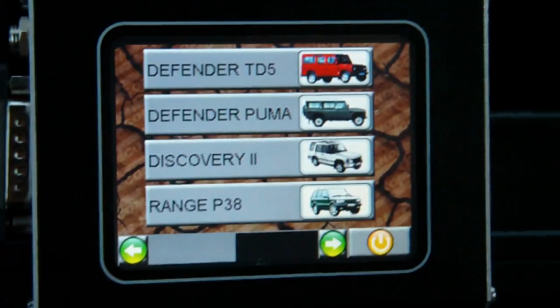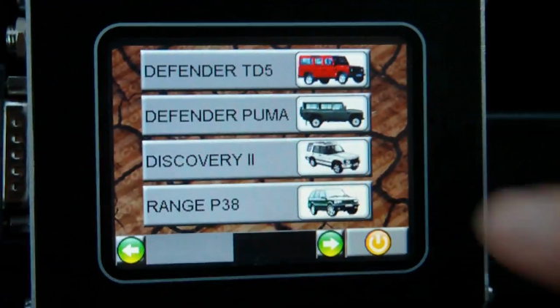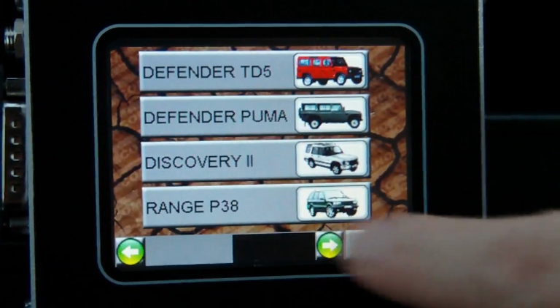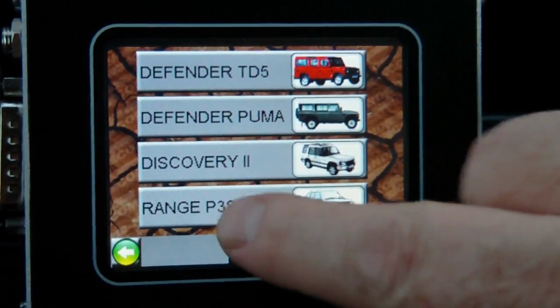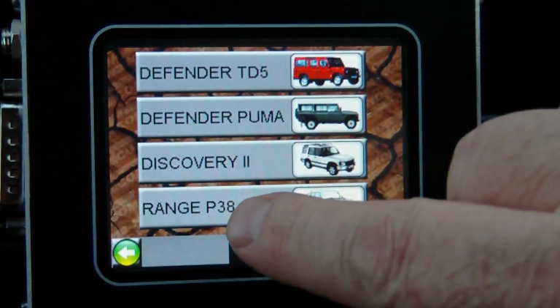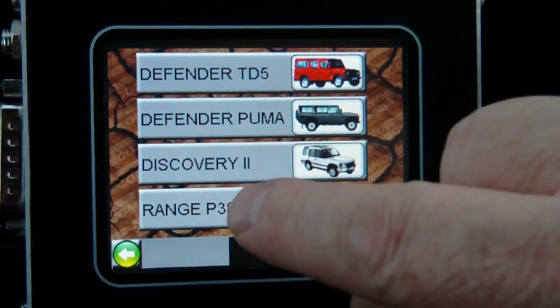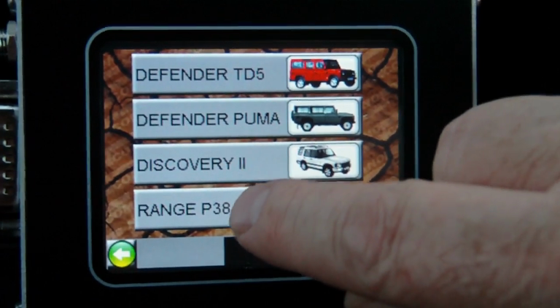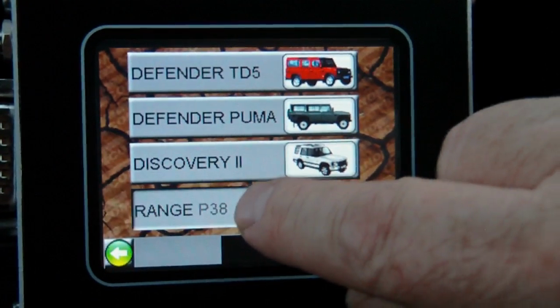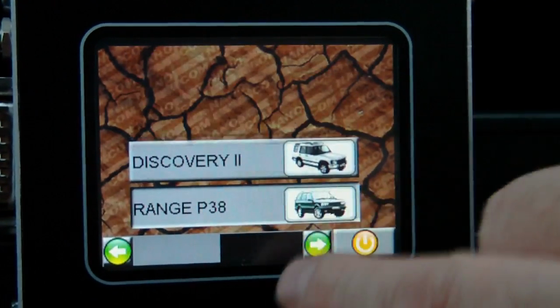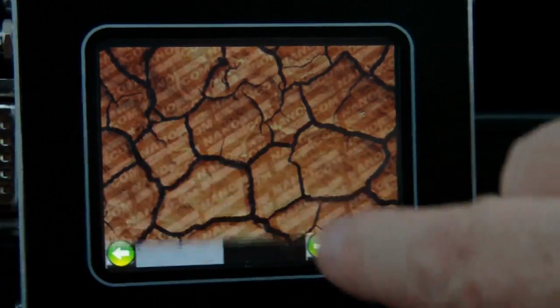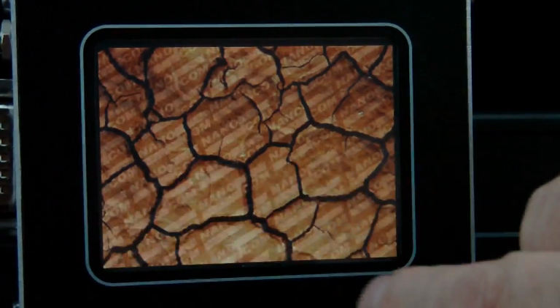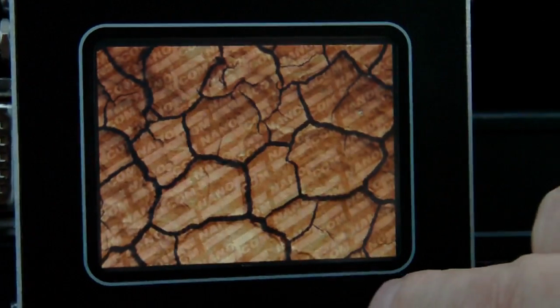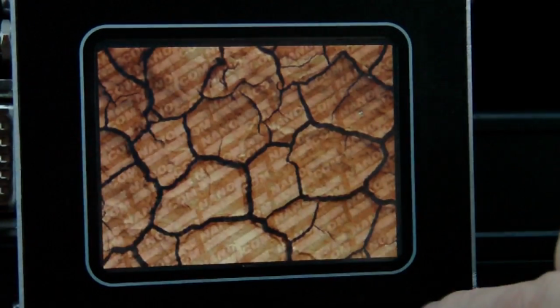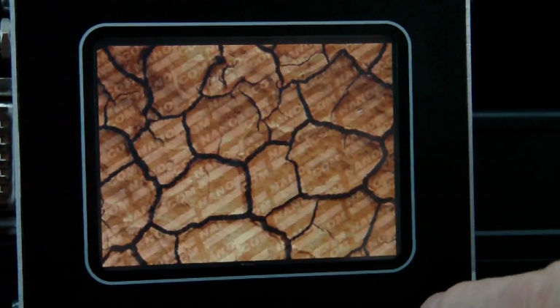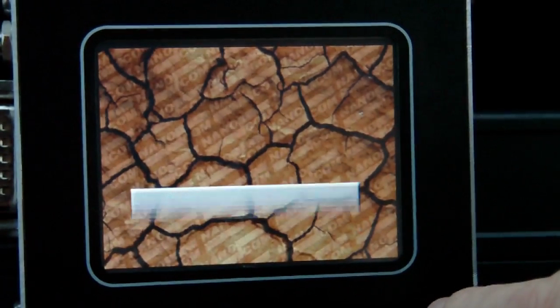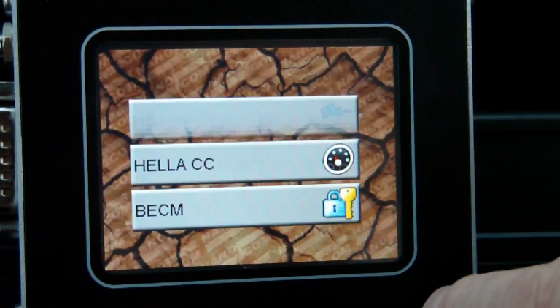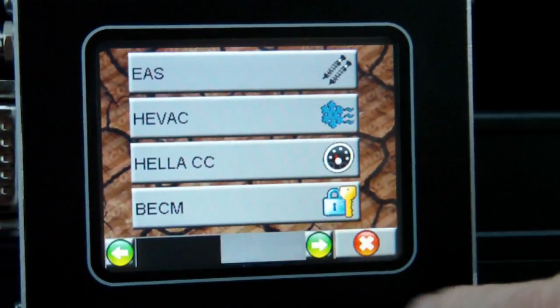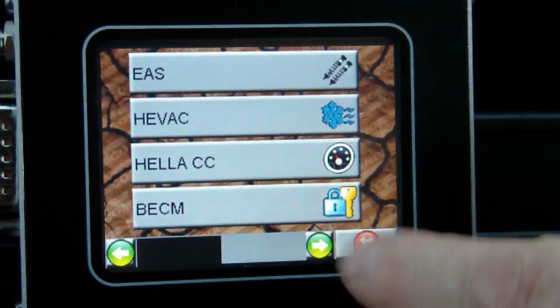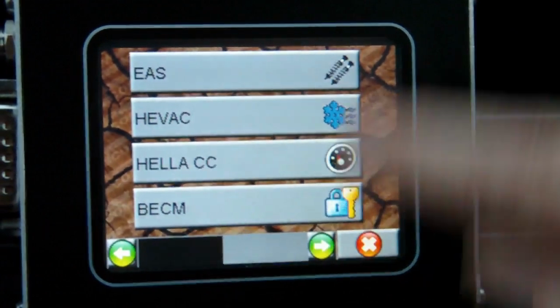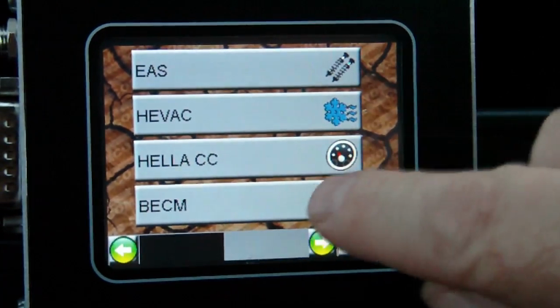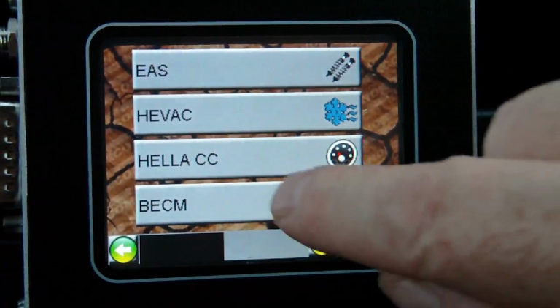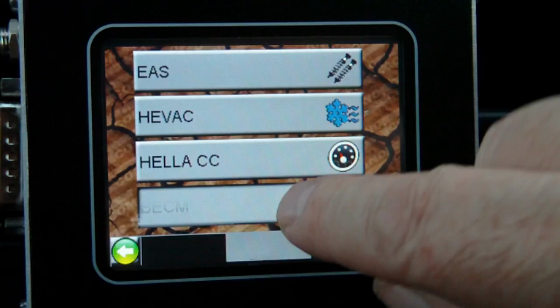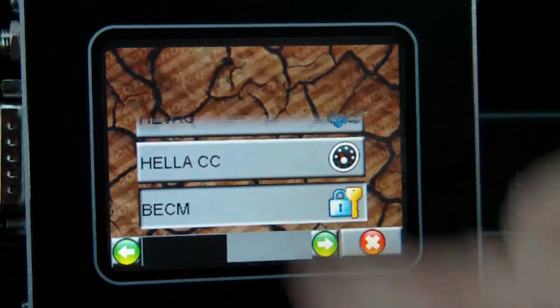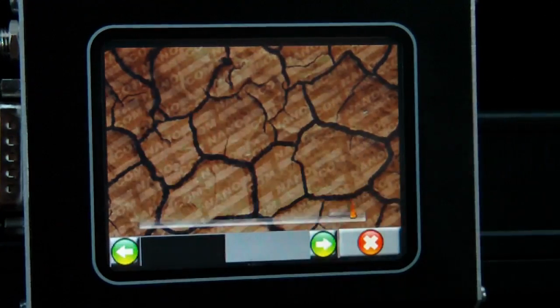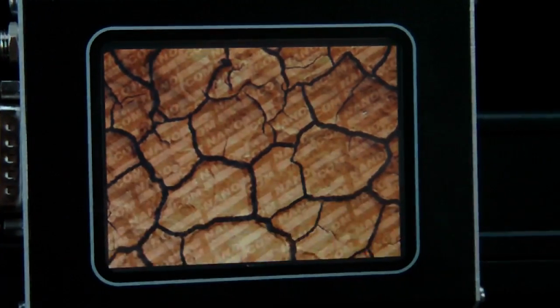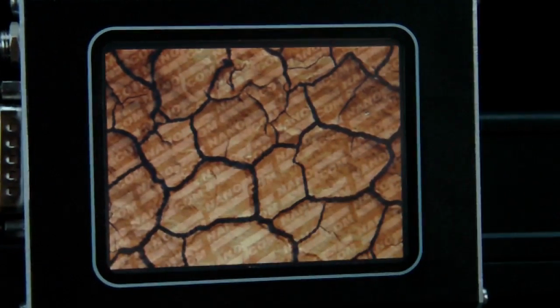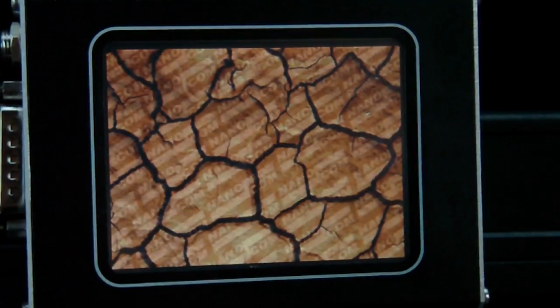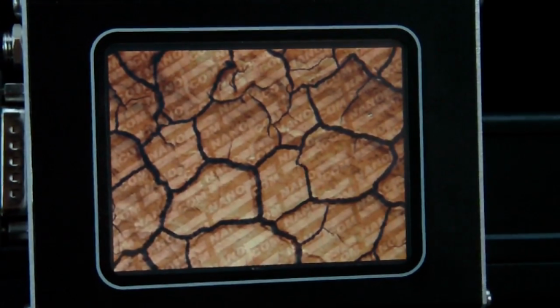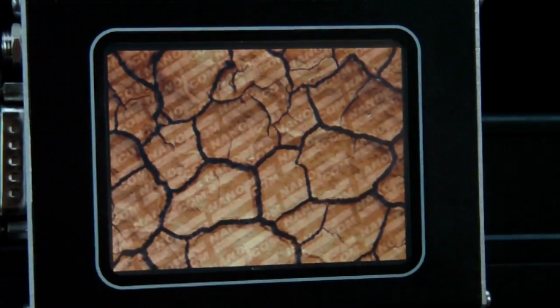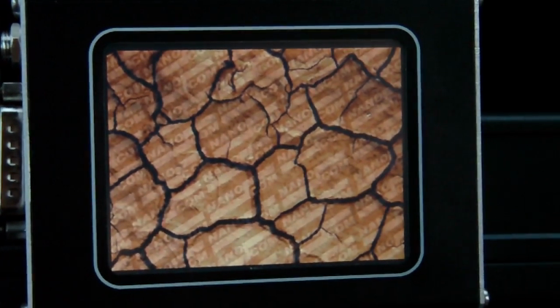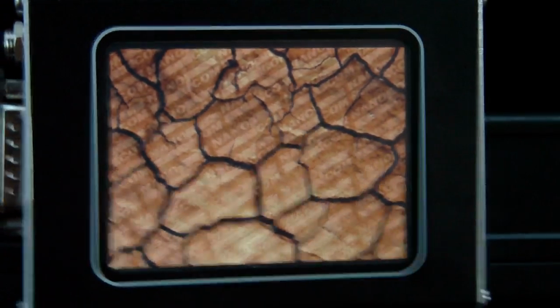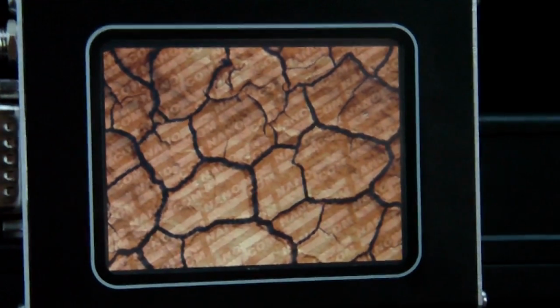We're going to demonstrate the new Range Rover P38 coverage. In this video we'll demonstrate the BECM functions.